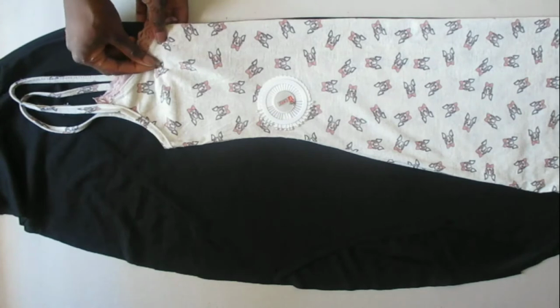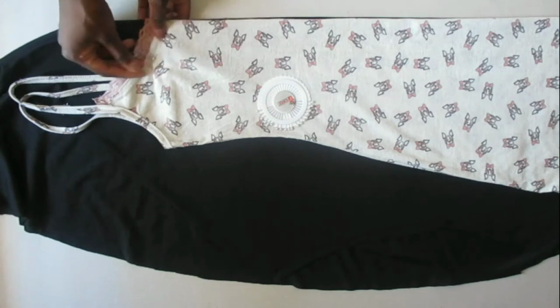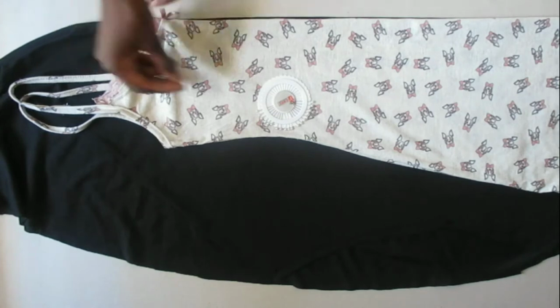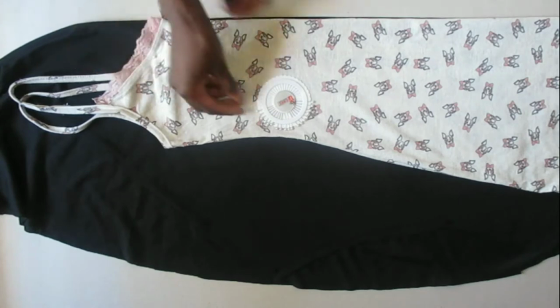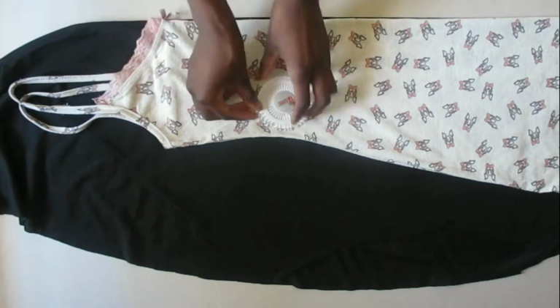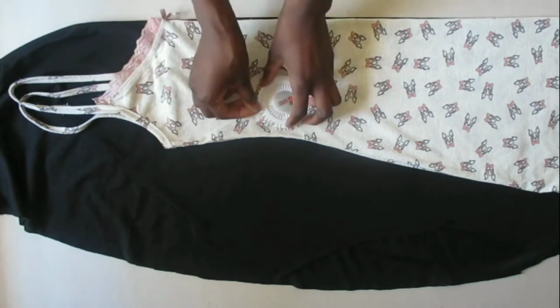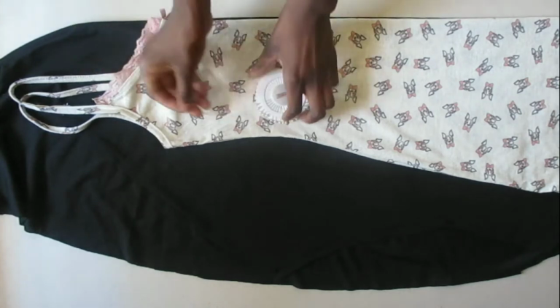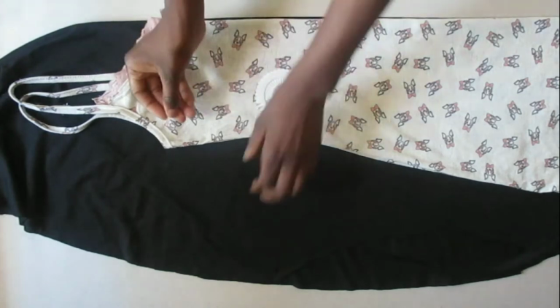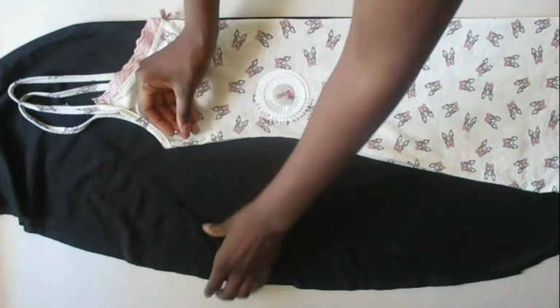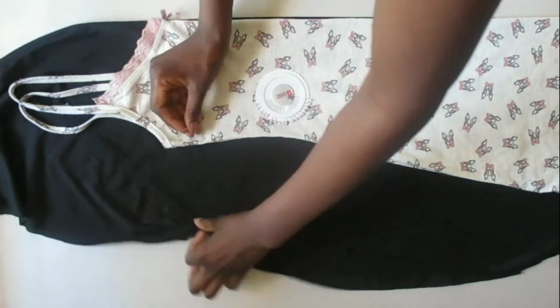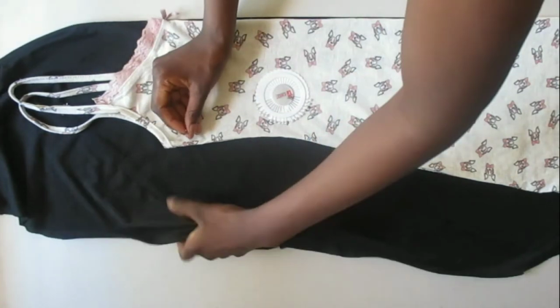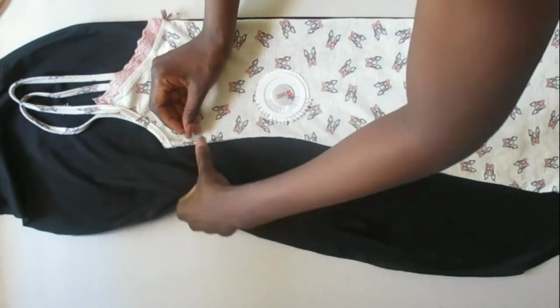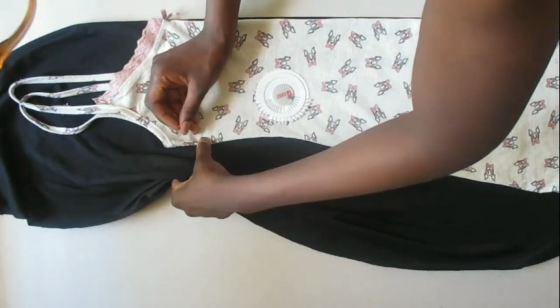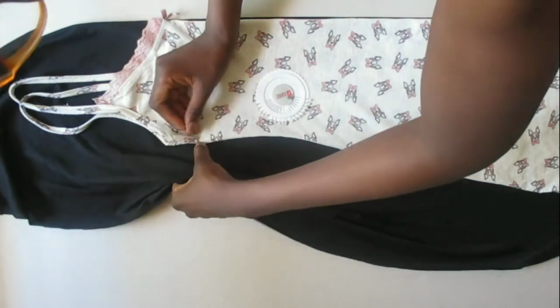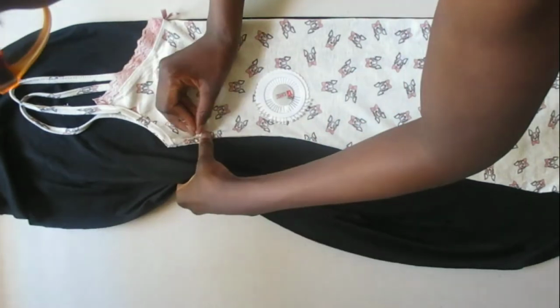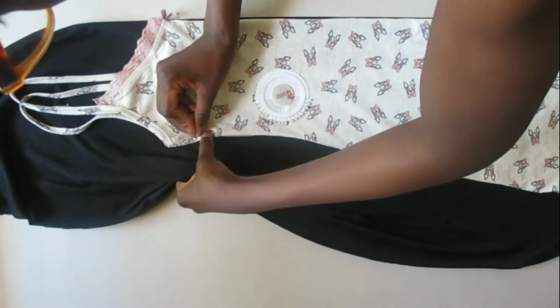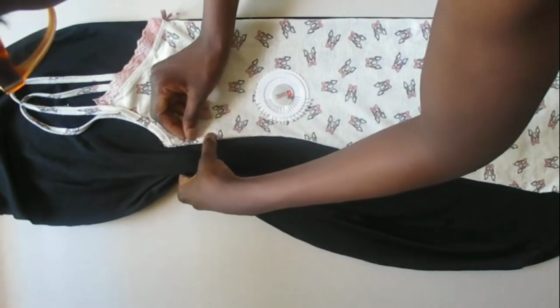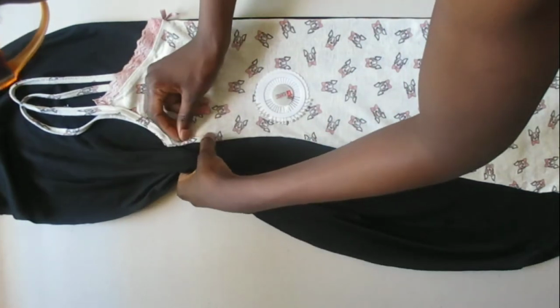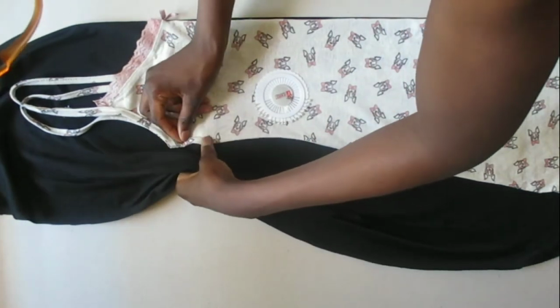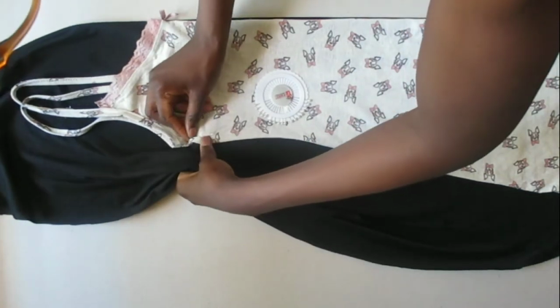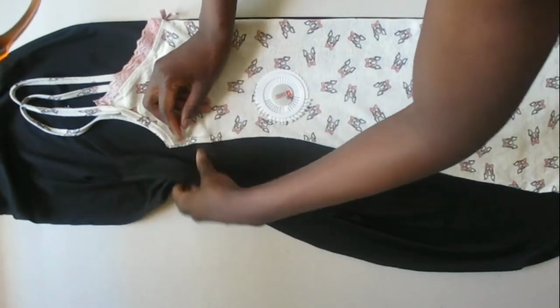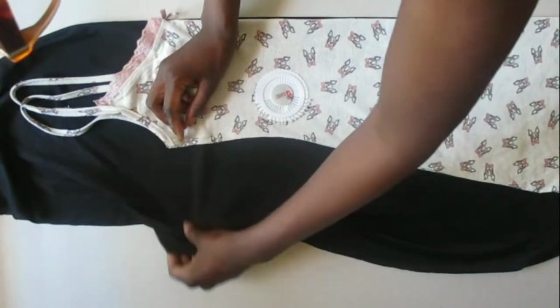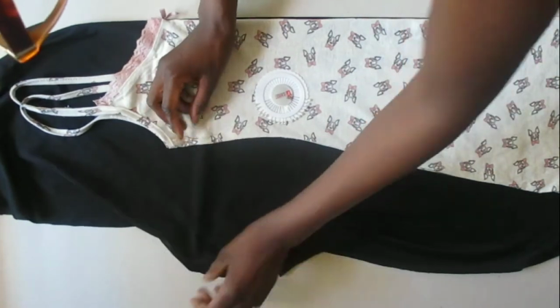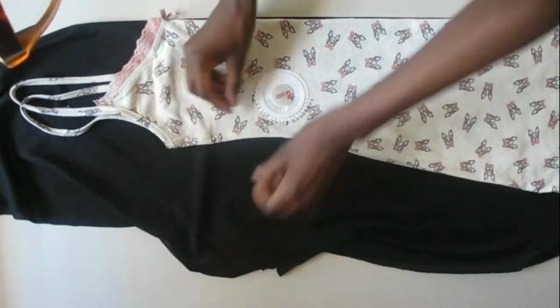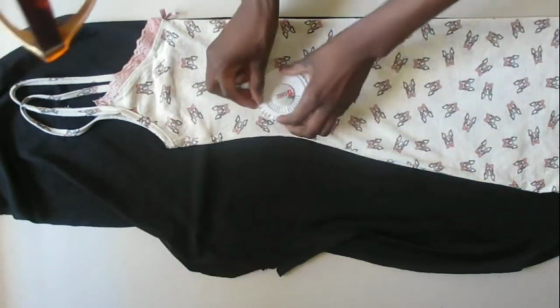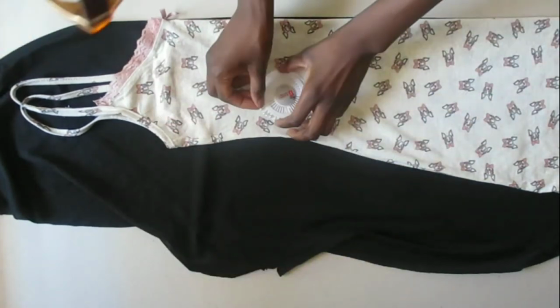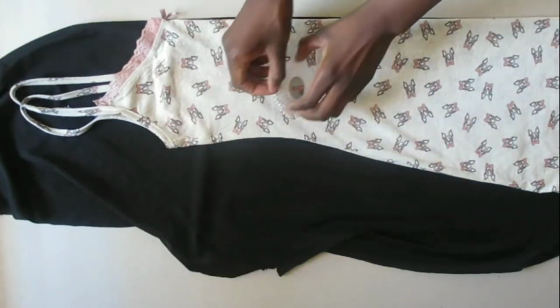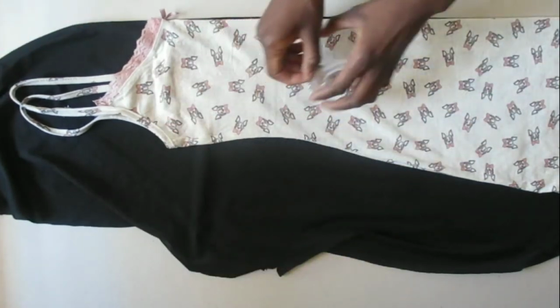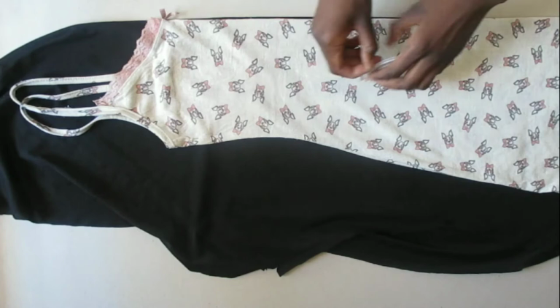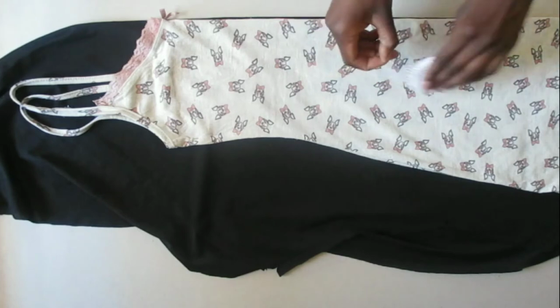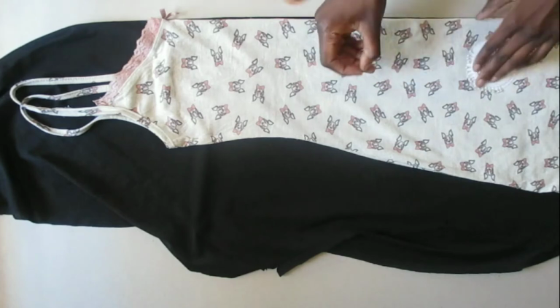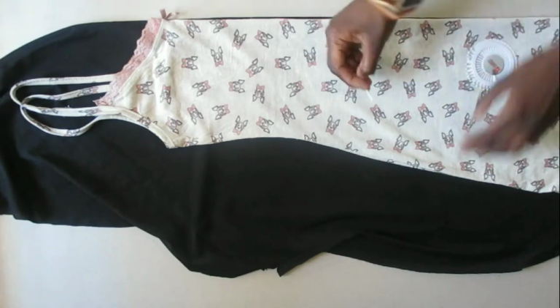We're going to take our bobby pins and pin the night dress down so that it does not move when we cut around it.